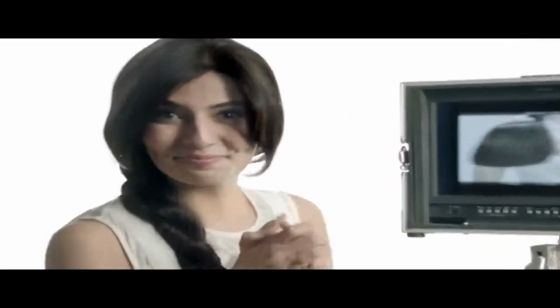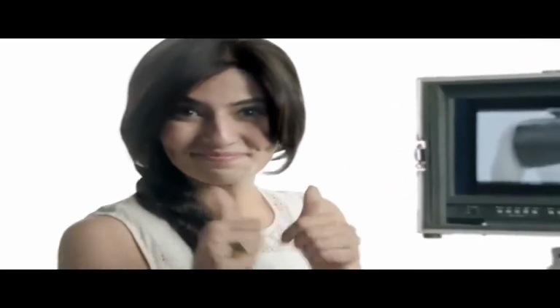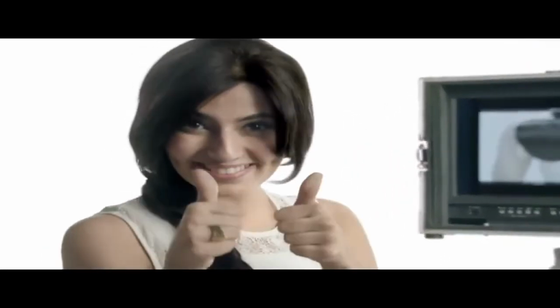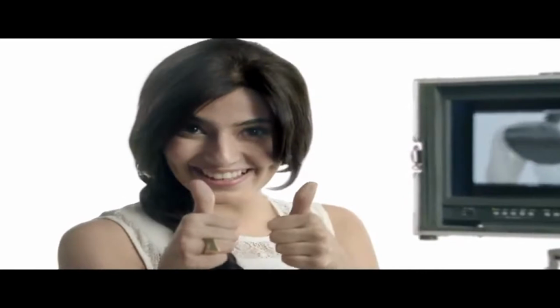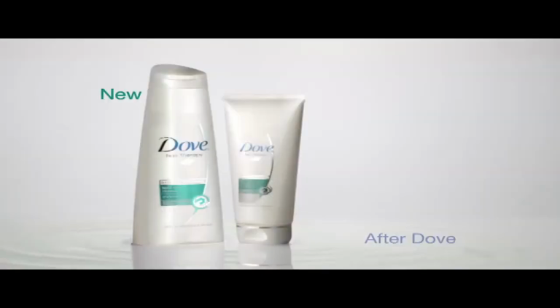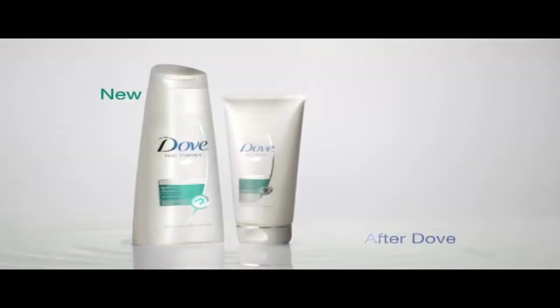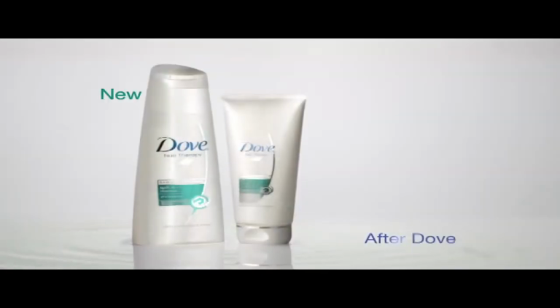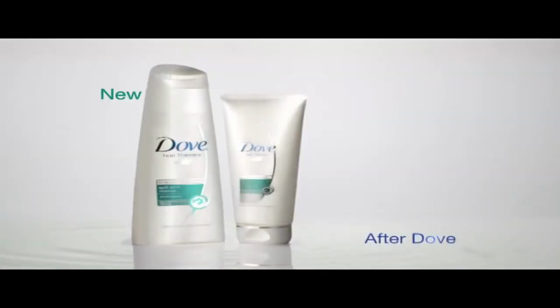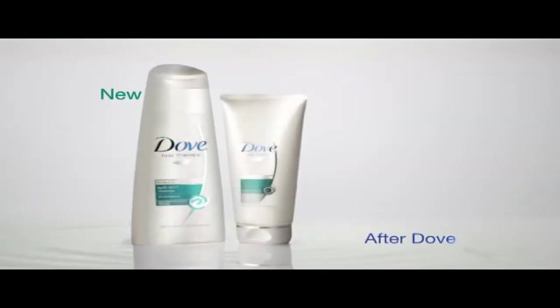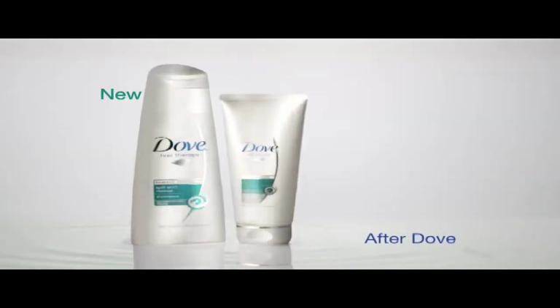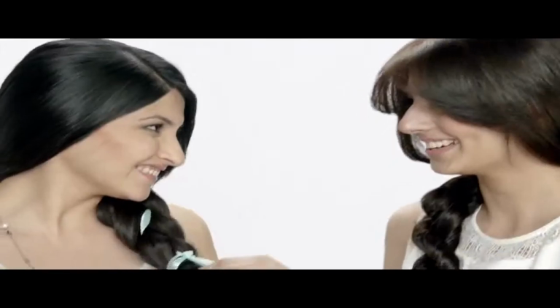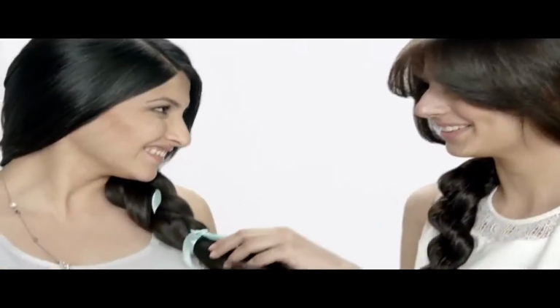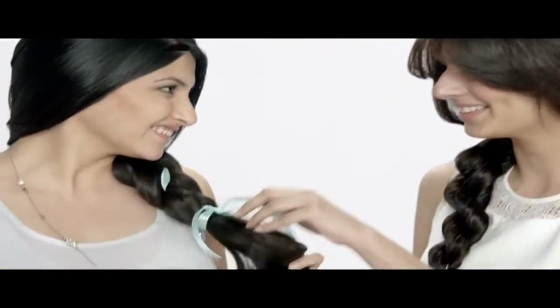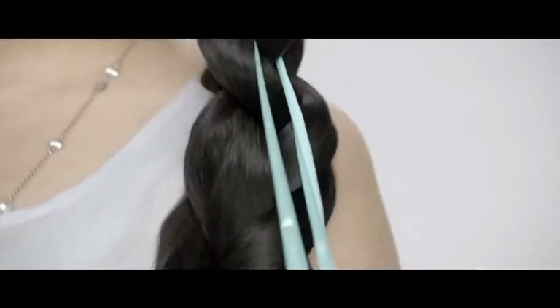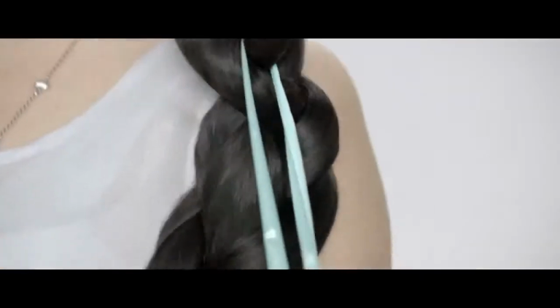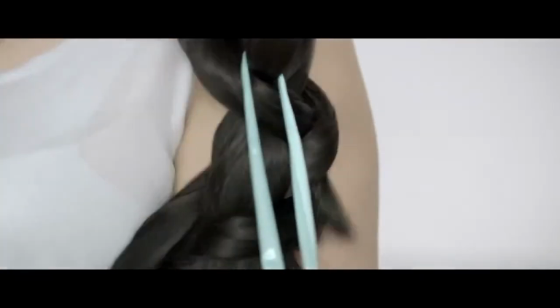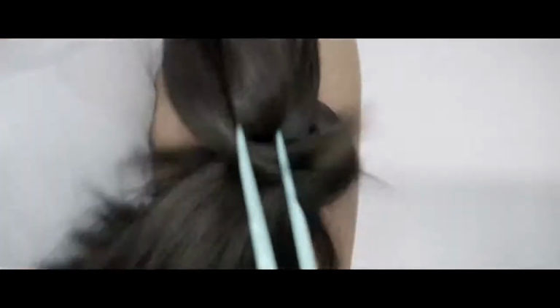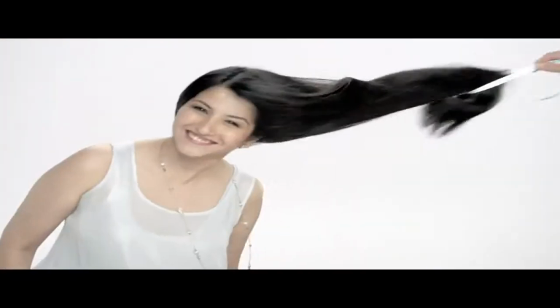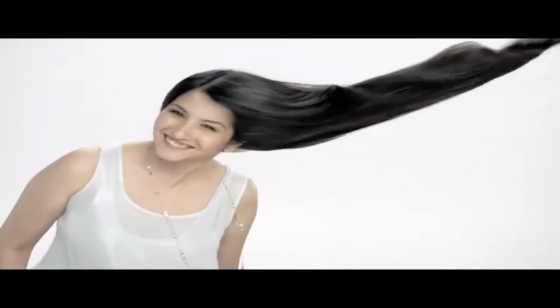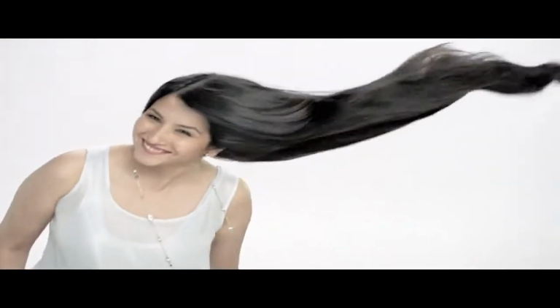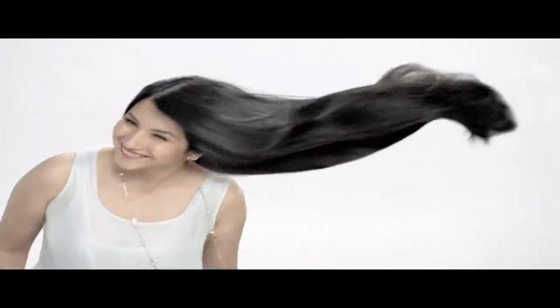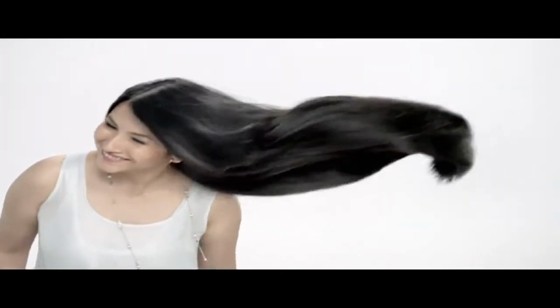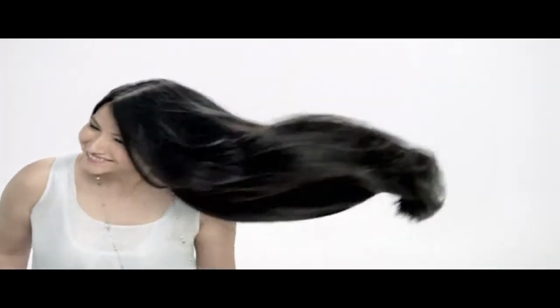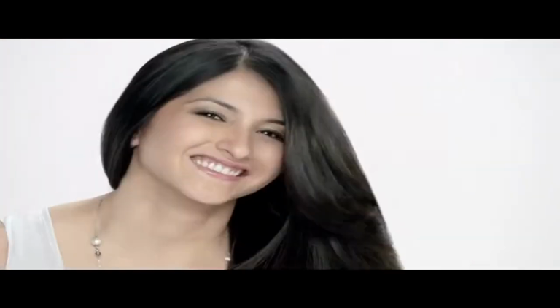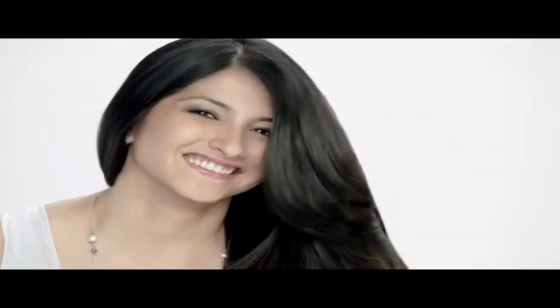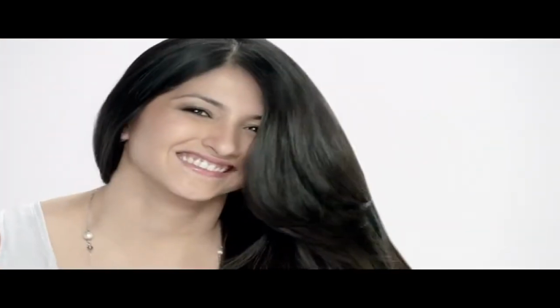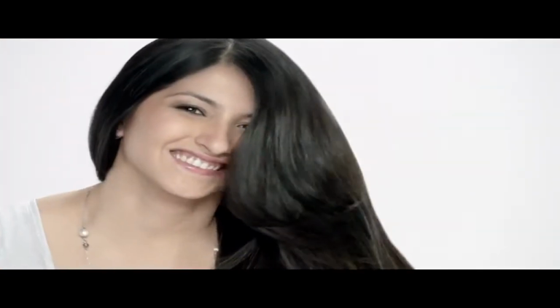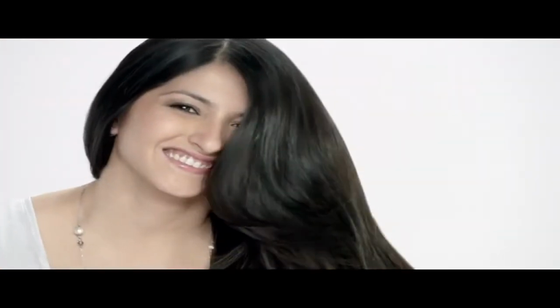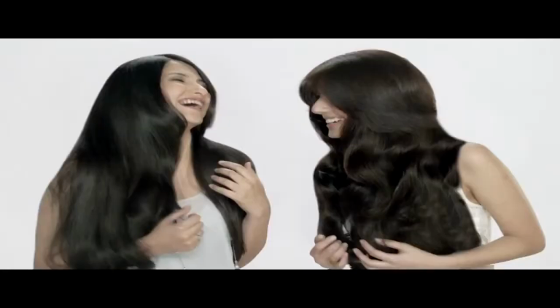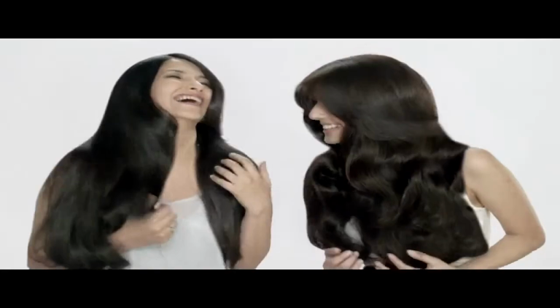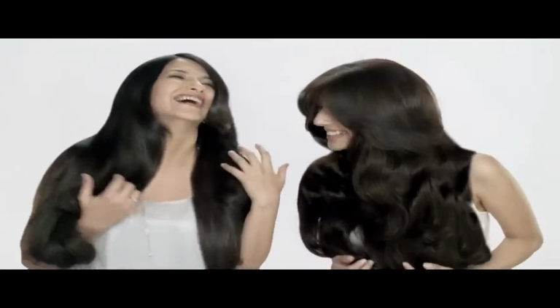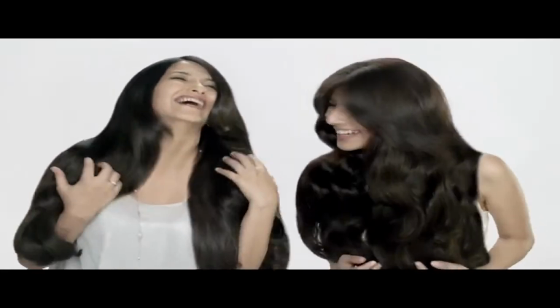The result after Dove? No more split end worries. Just beautiful hair from end to end.